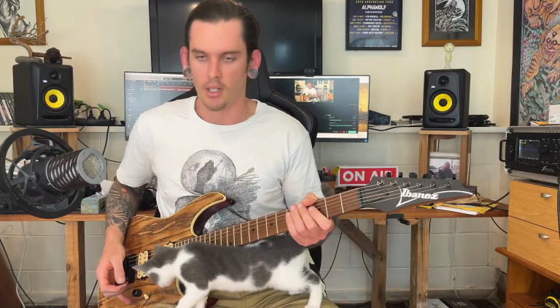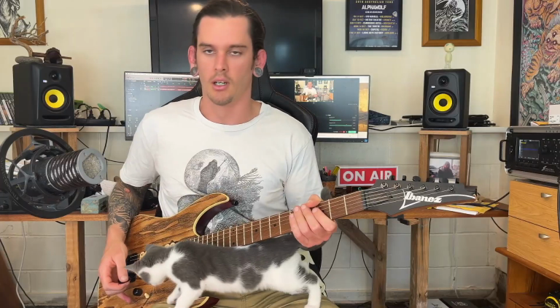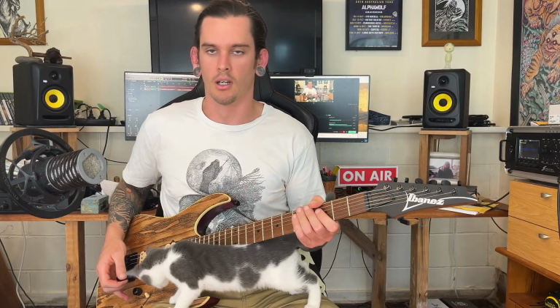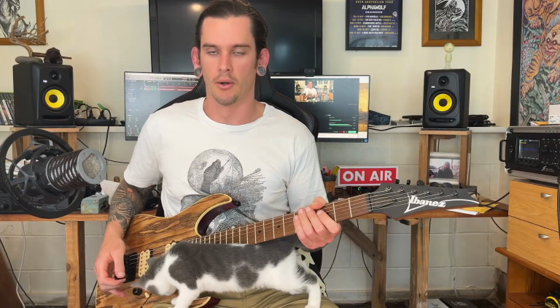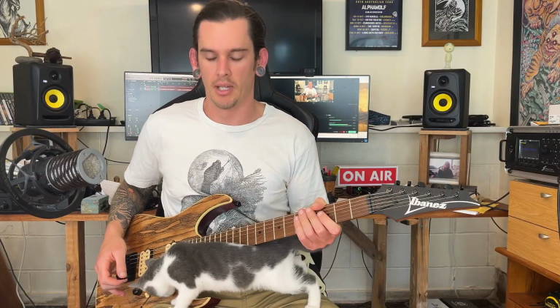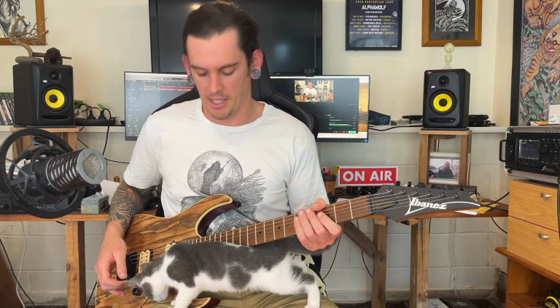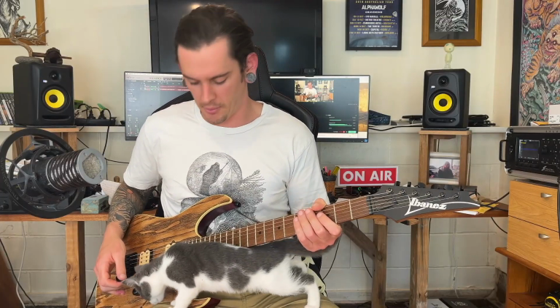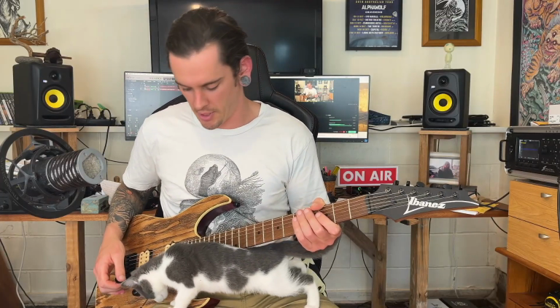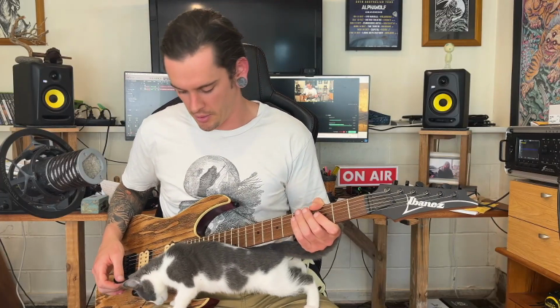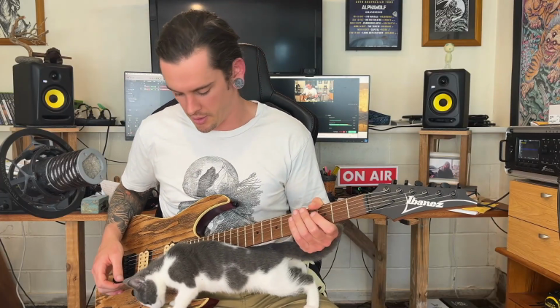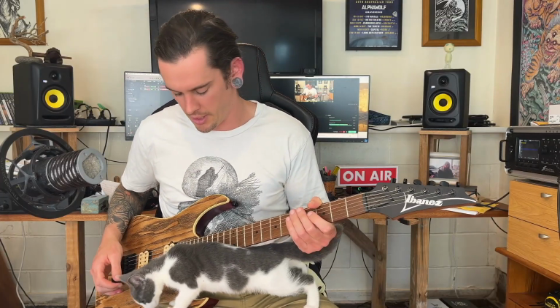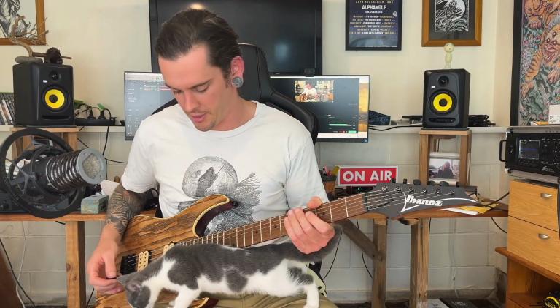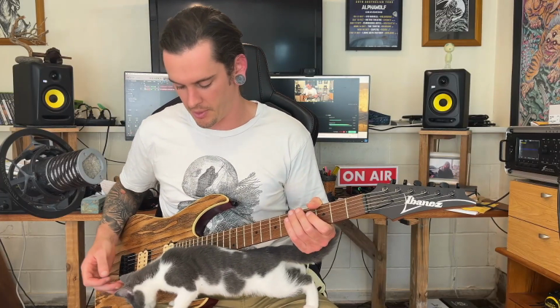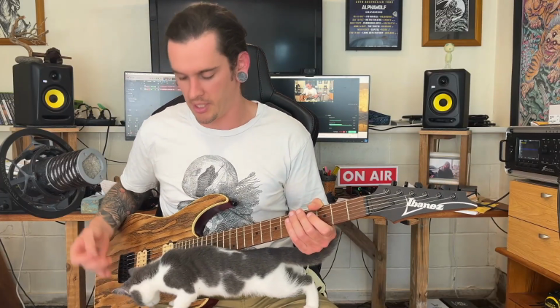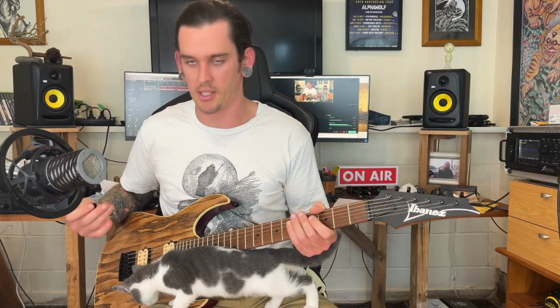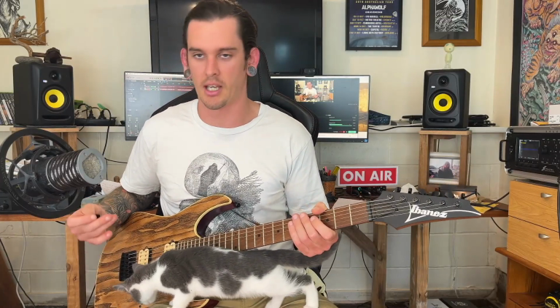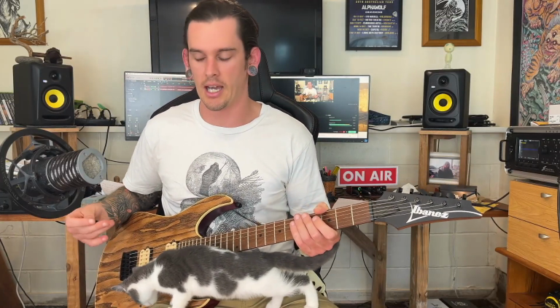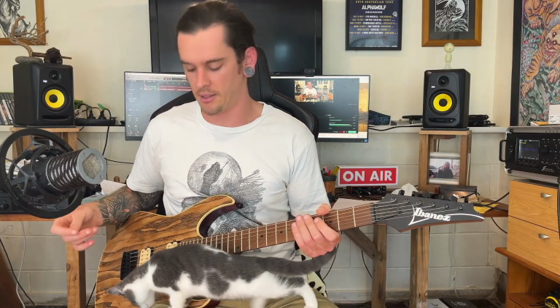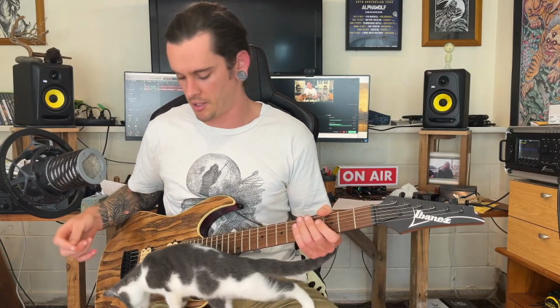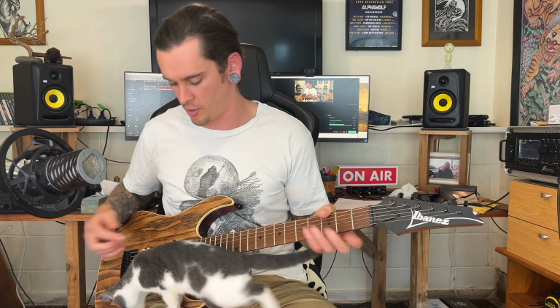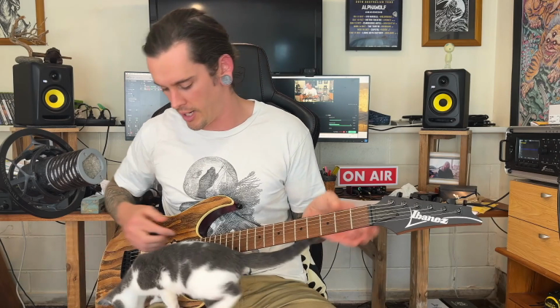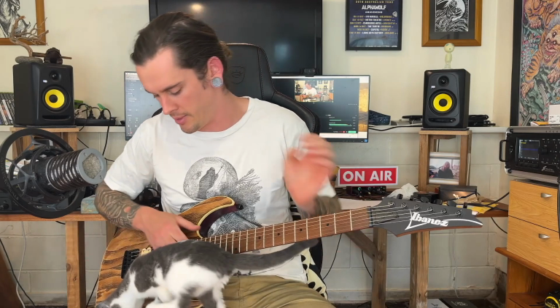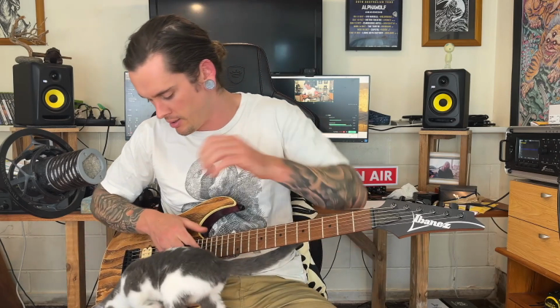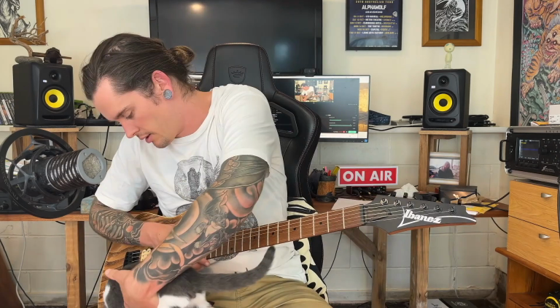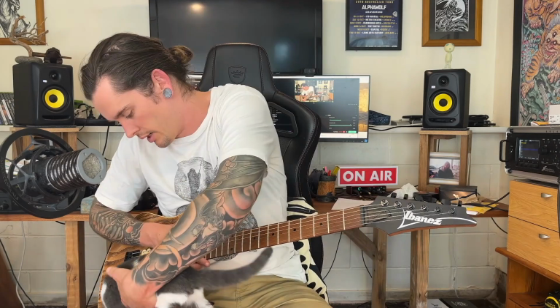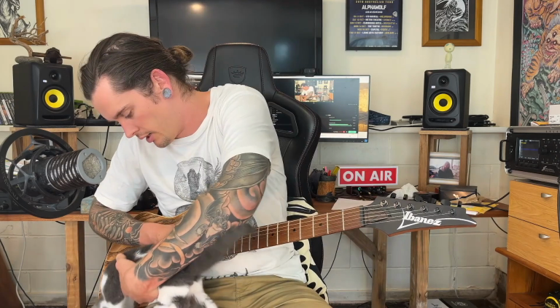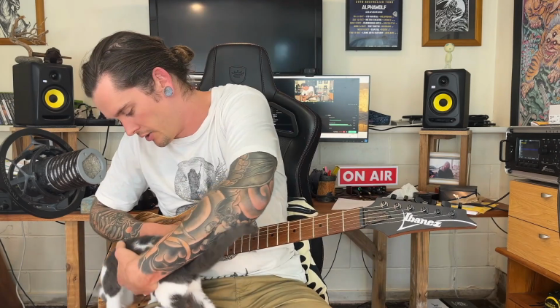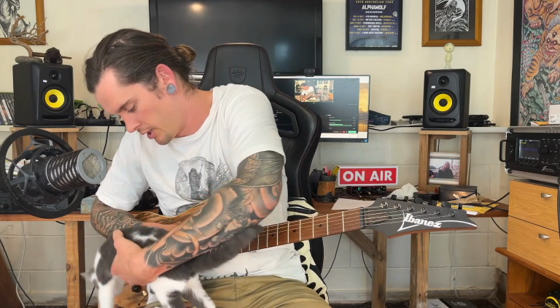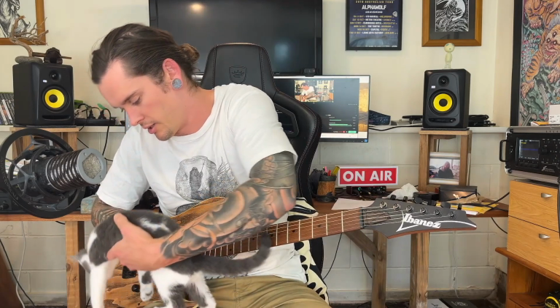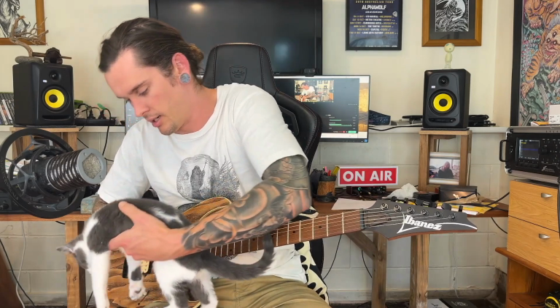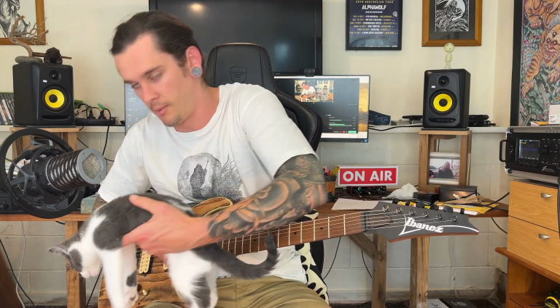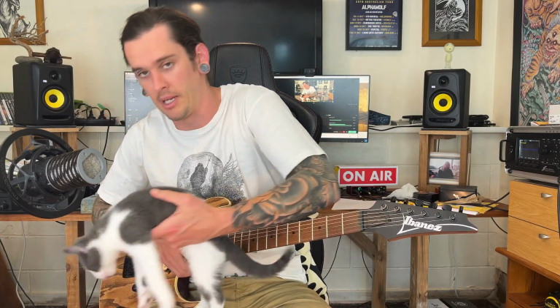All right, well that take was going good I think, but here's the cat. This is Gravy — say hello to the internet, little man.